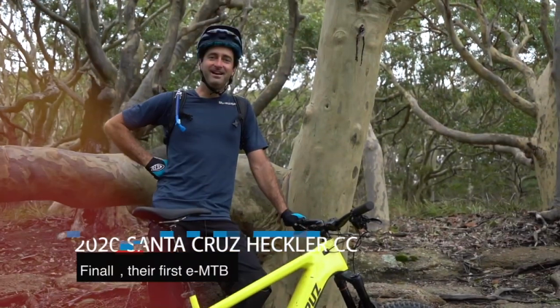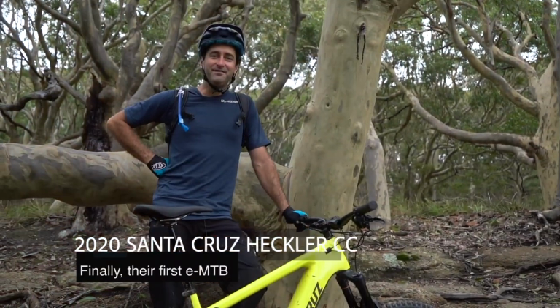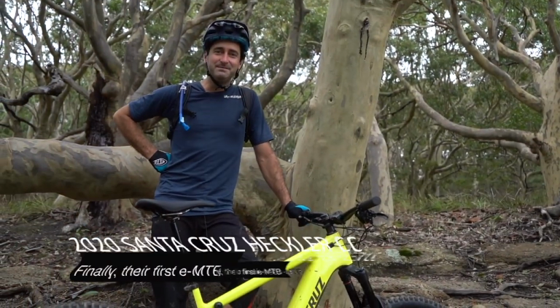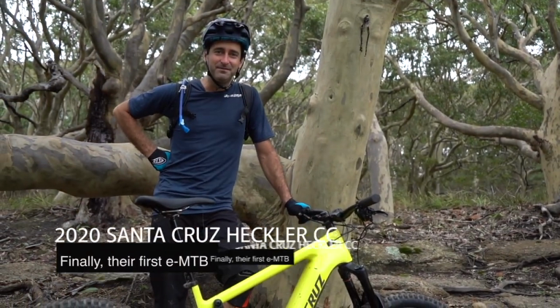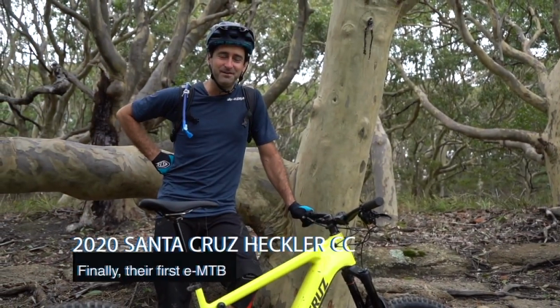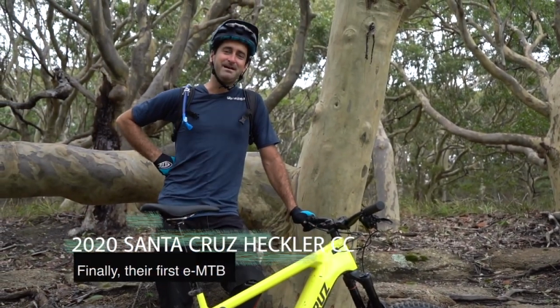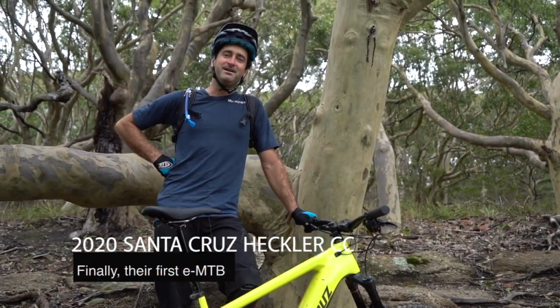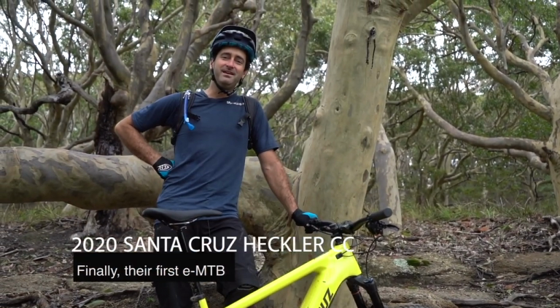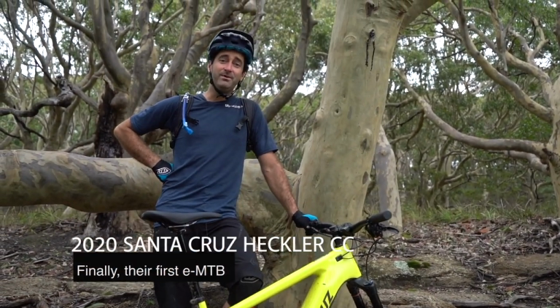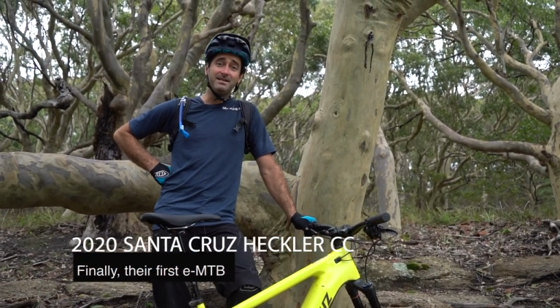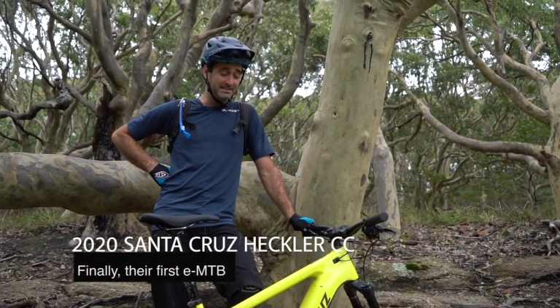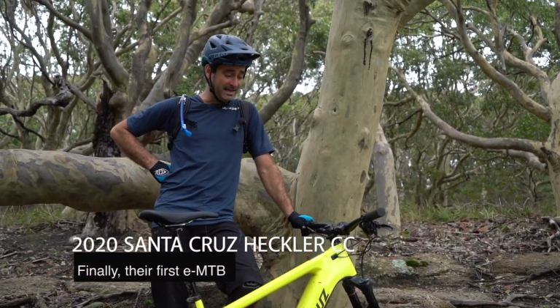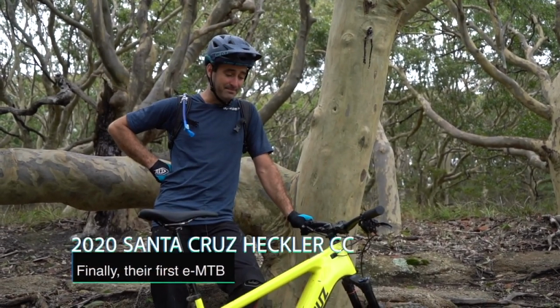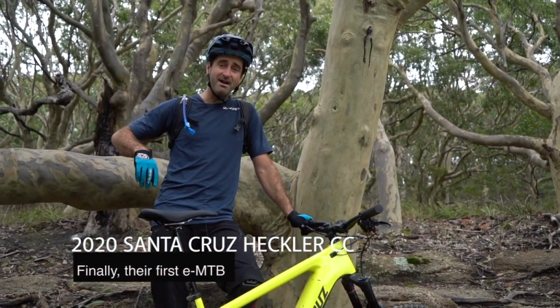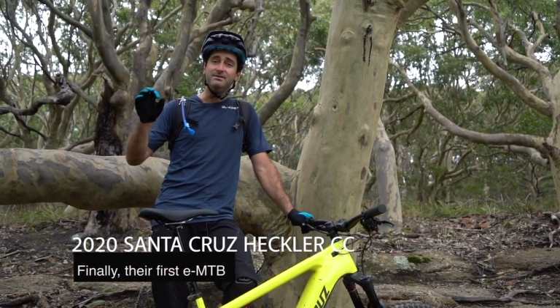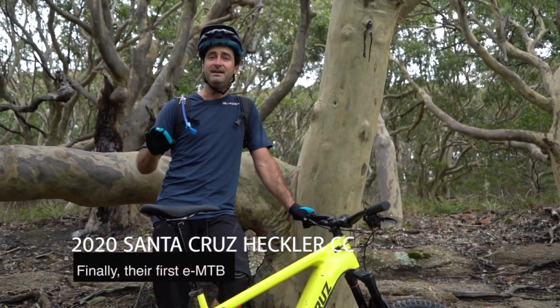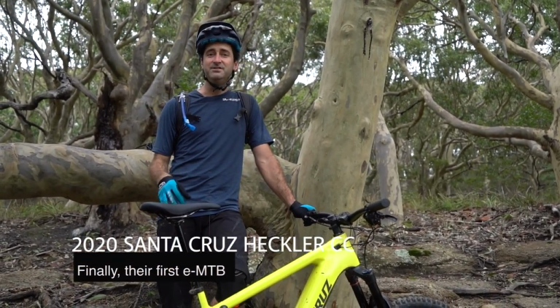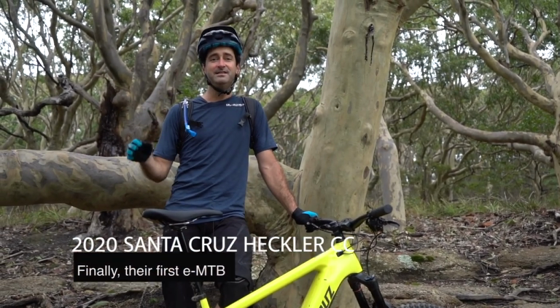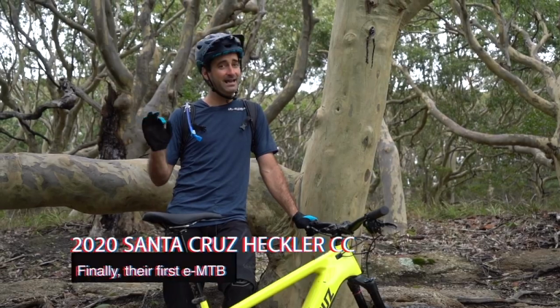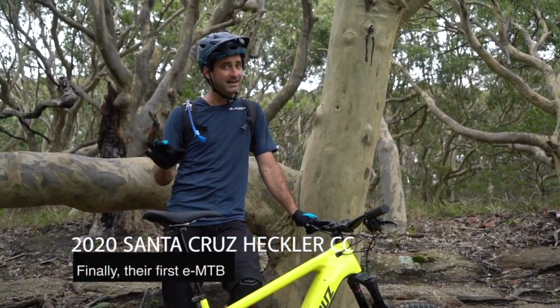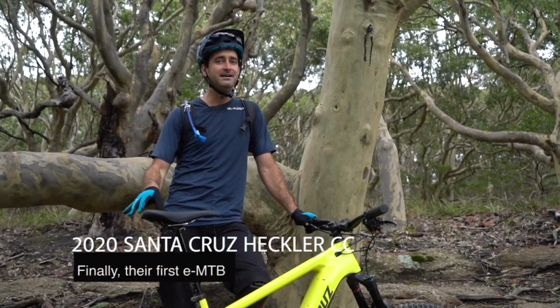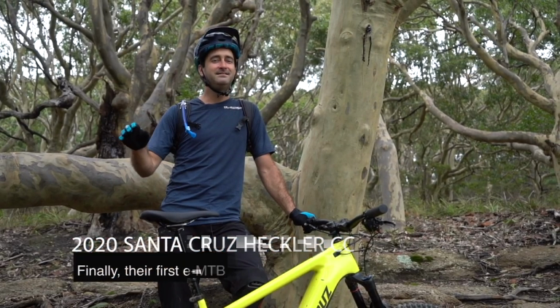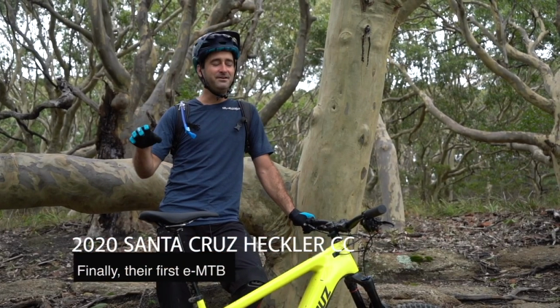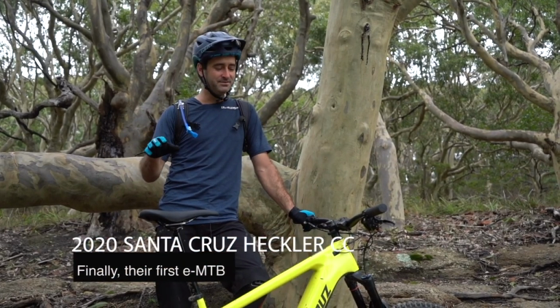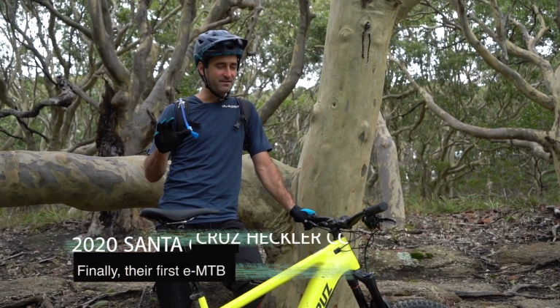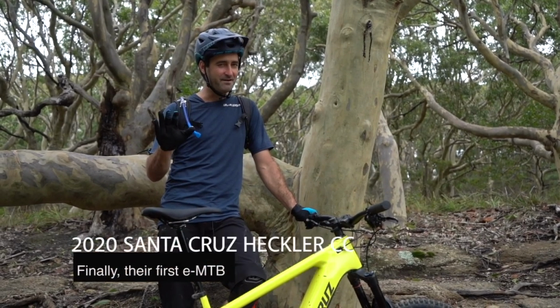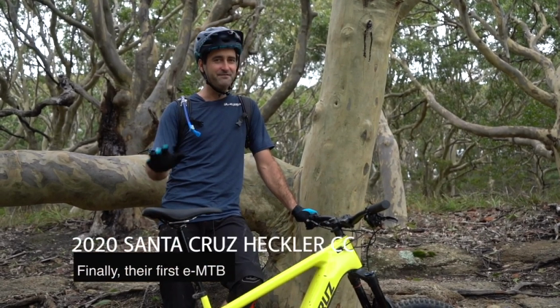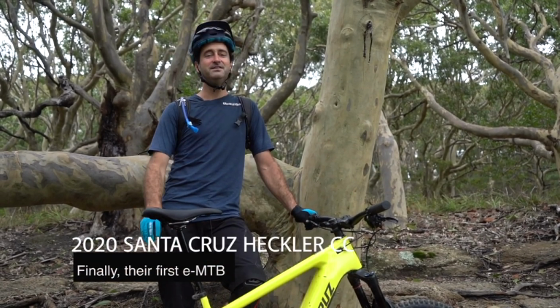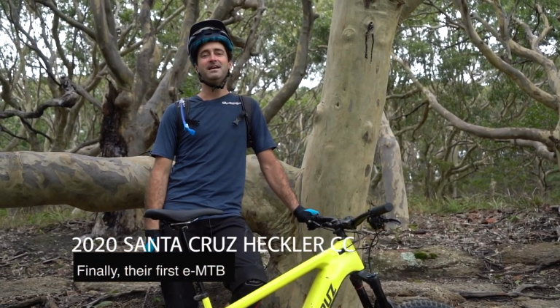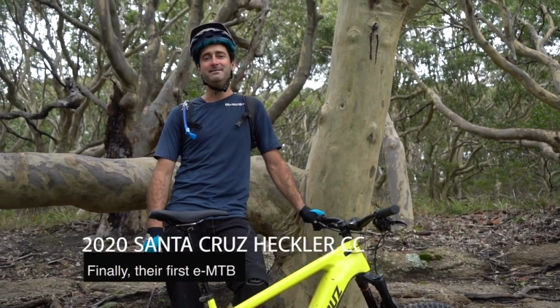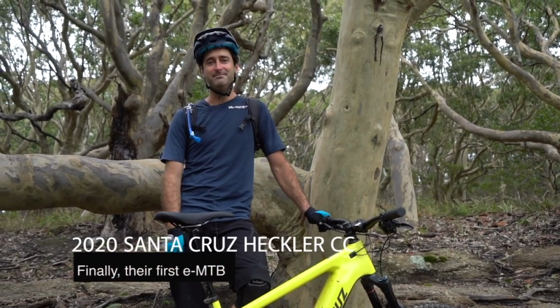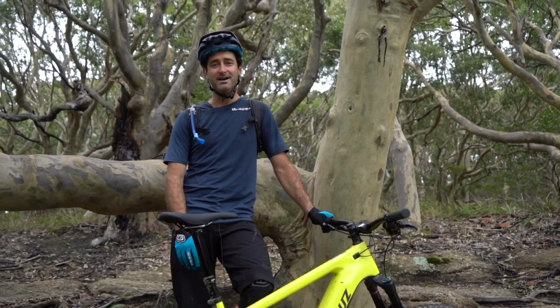Hello folks, Mick from Flow Mountain Bike here. We are testing out the brand new Santa Cruz Heckler, Santa Cruz's very first e-mountain bike.